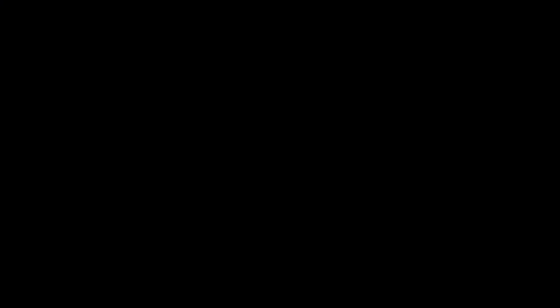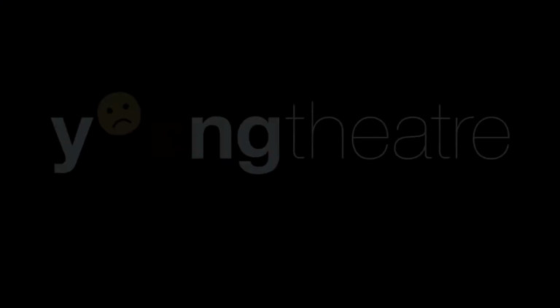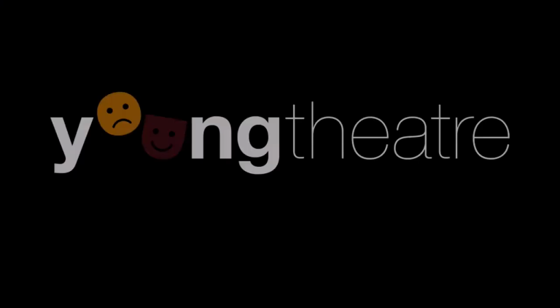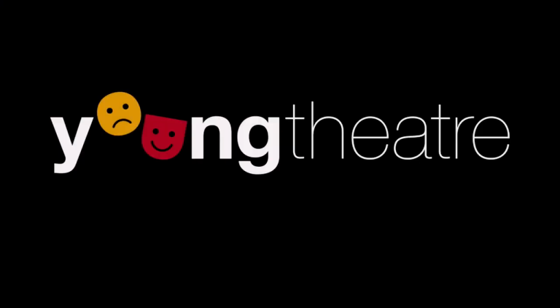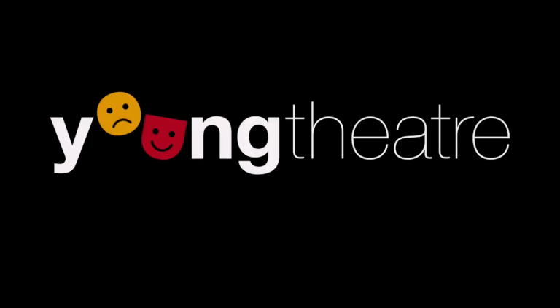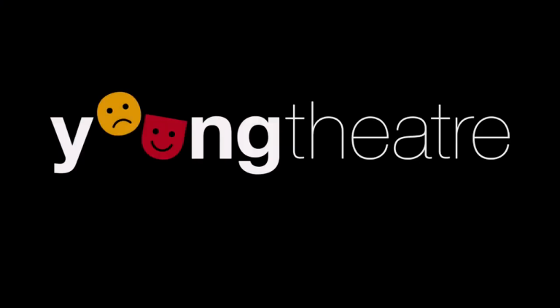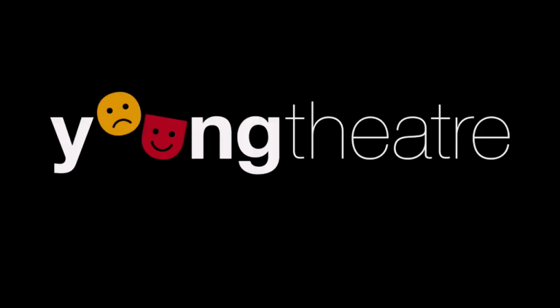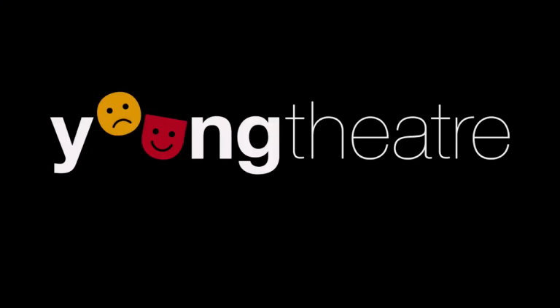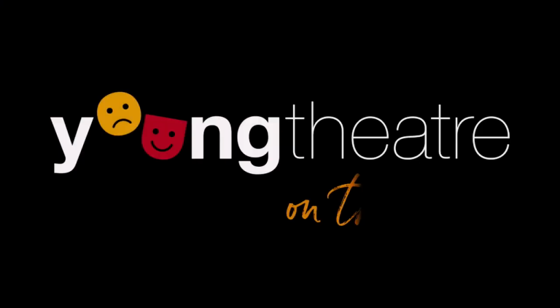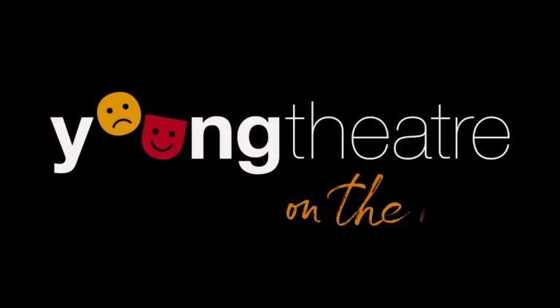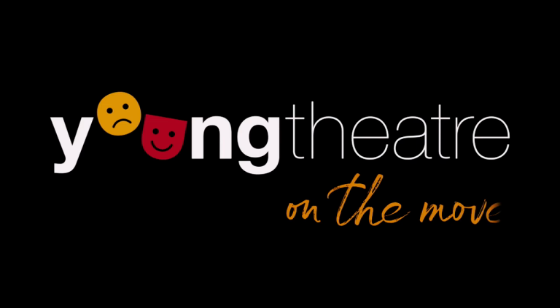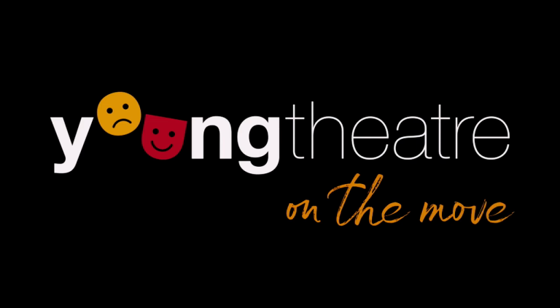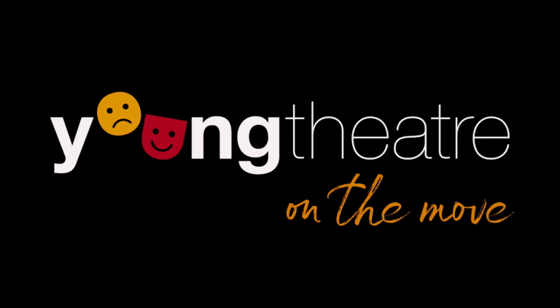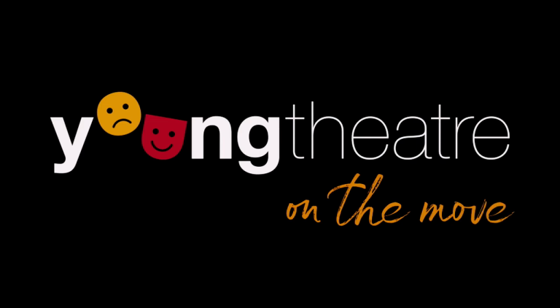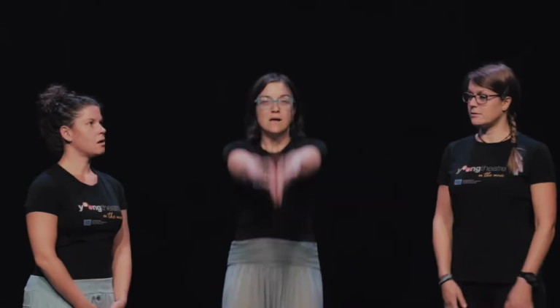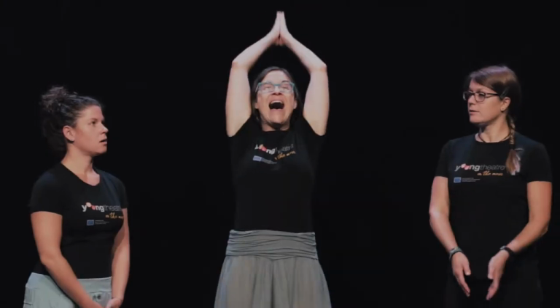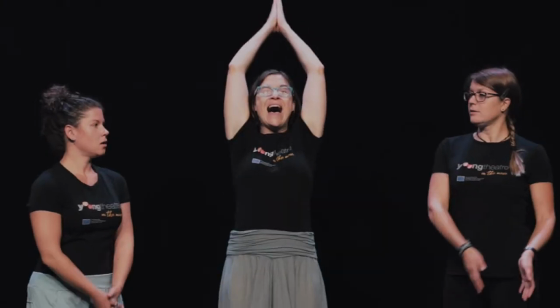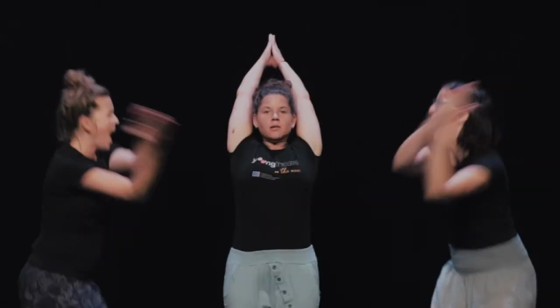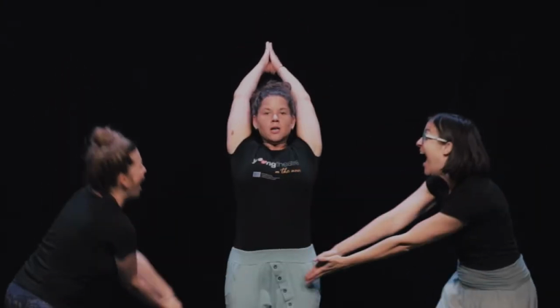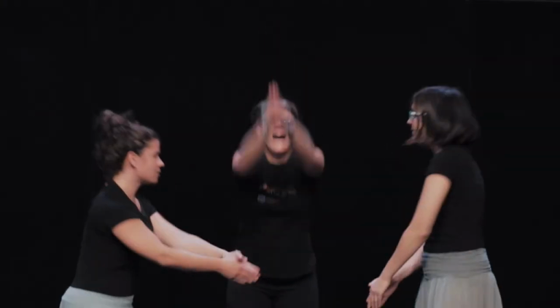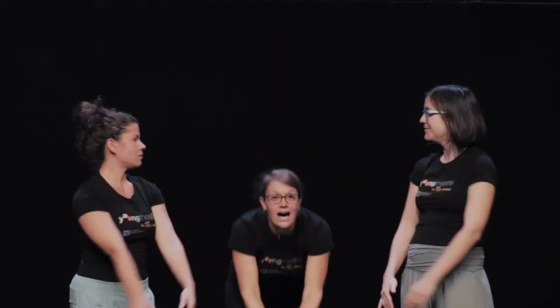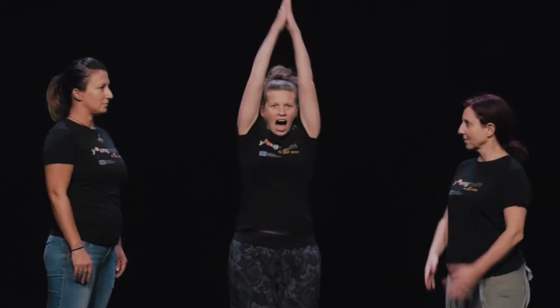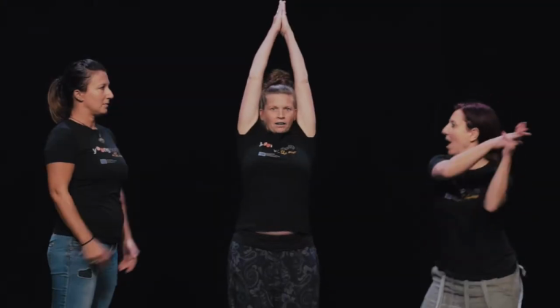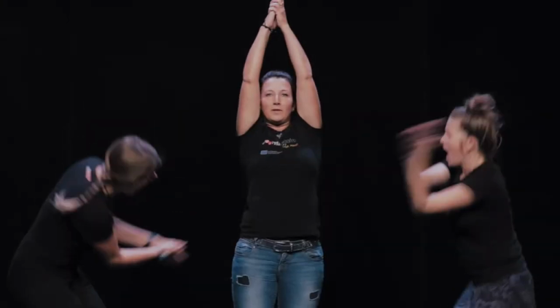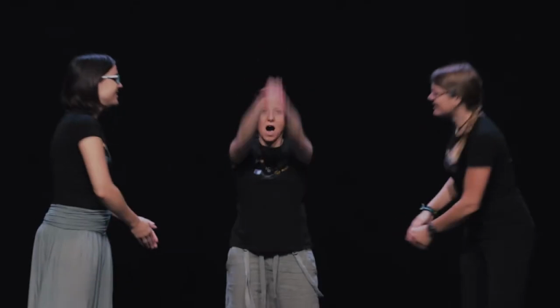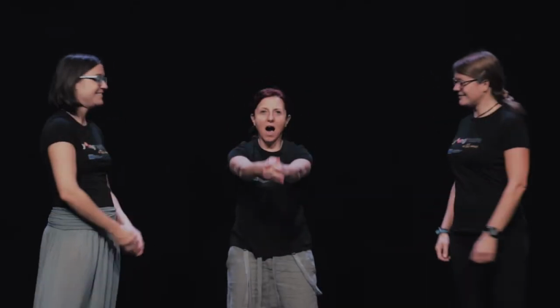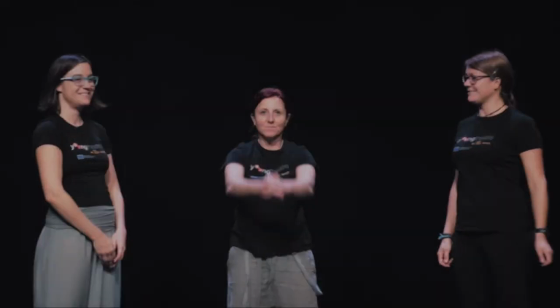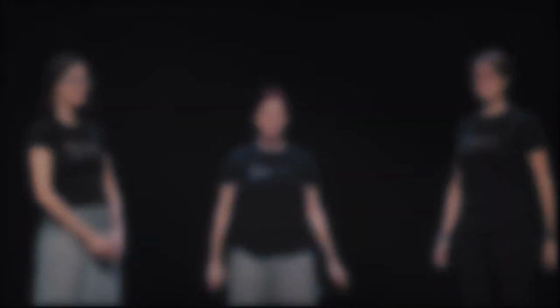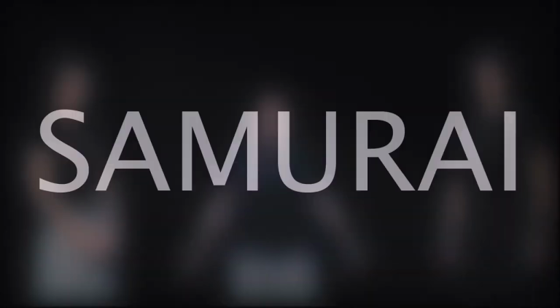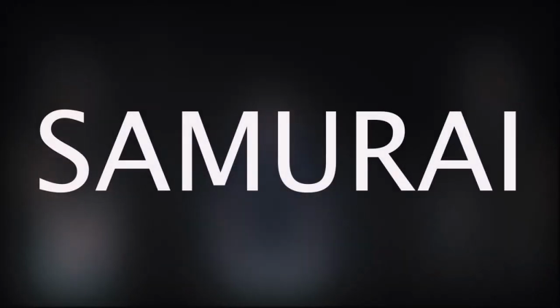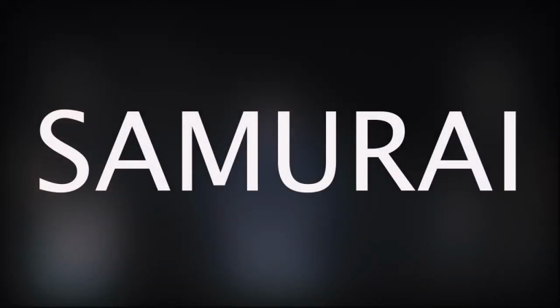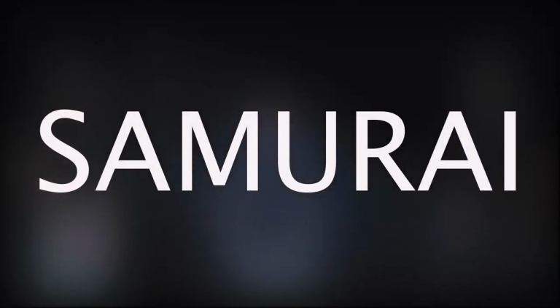Welcome to Young Theatre on the Move! Let's talk about the game Samurai.